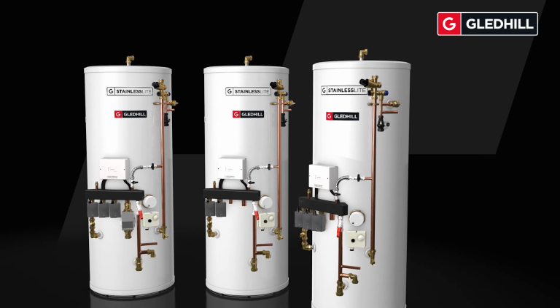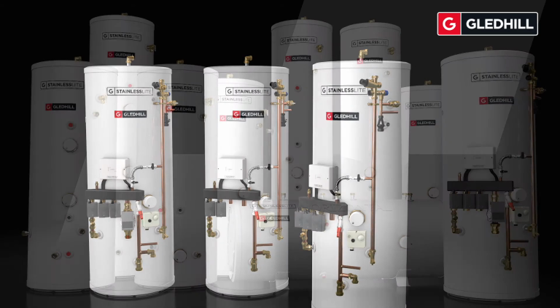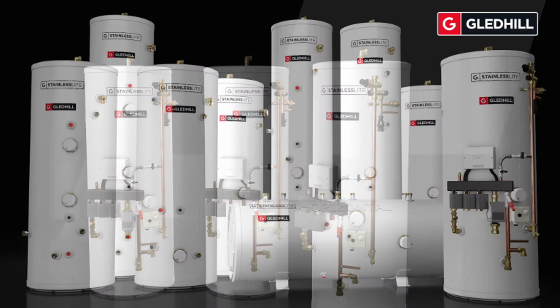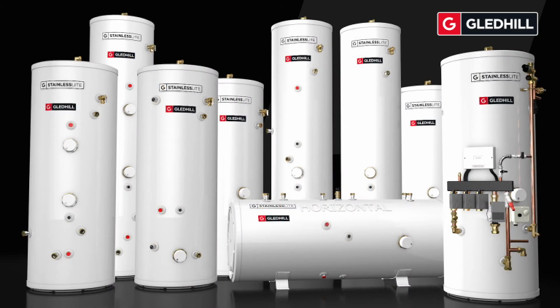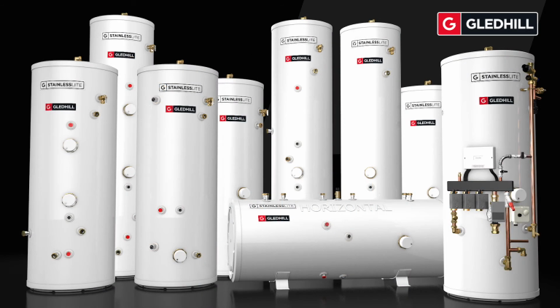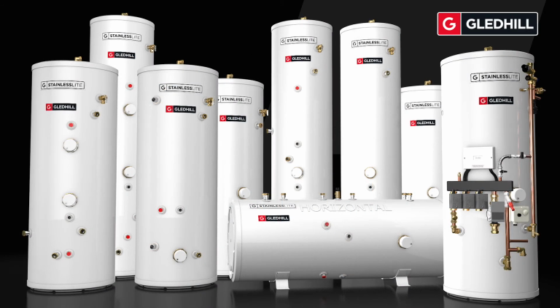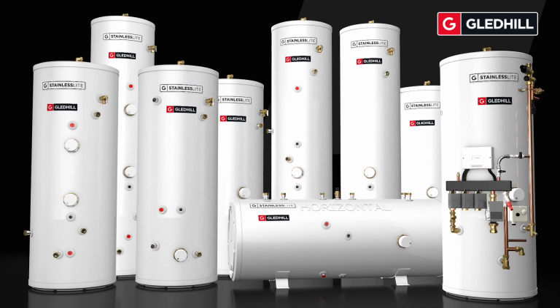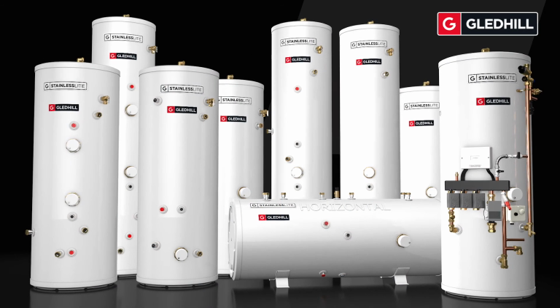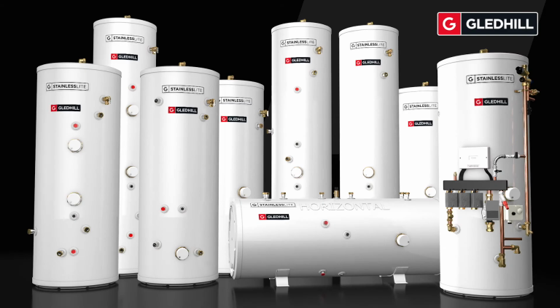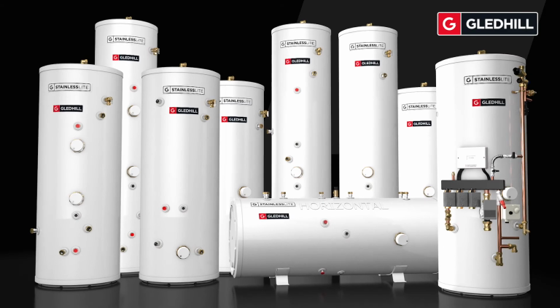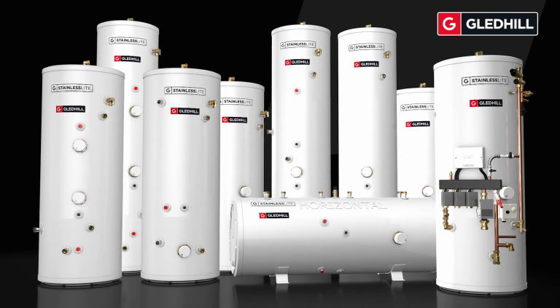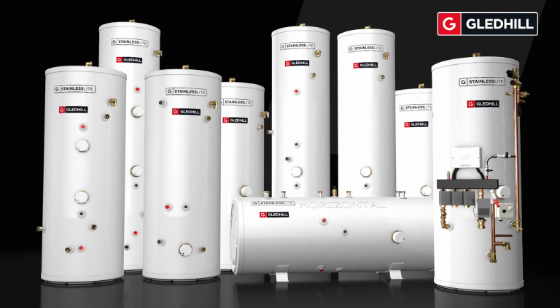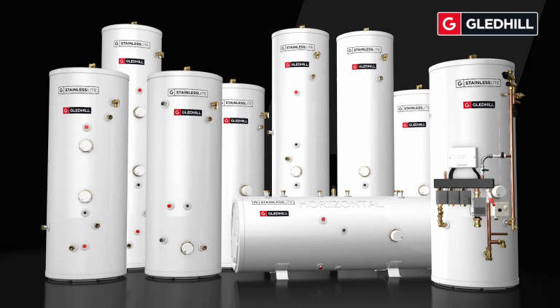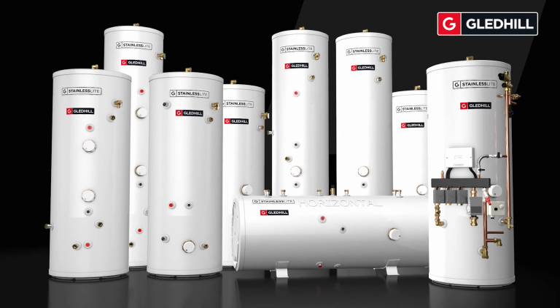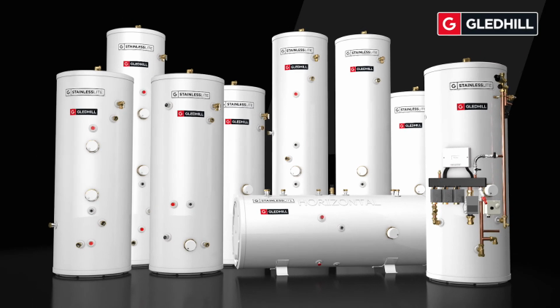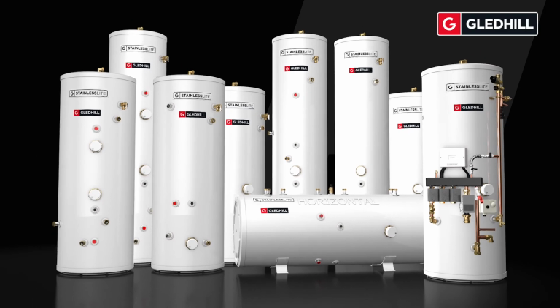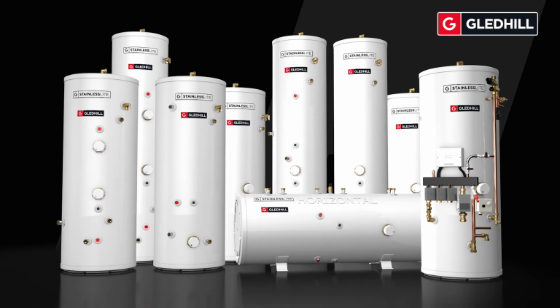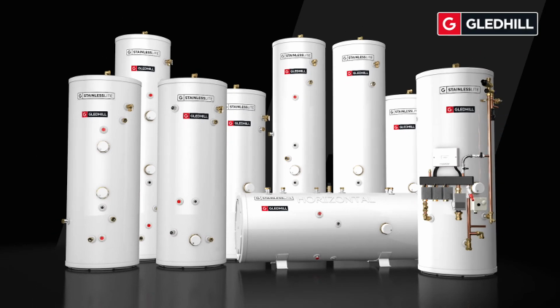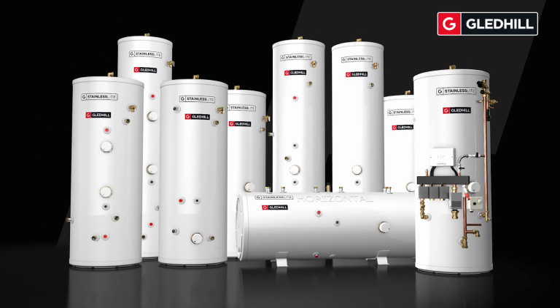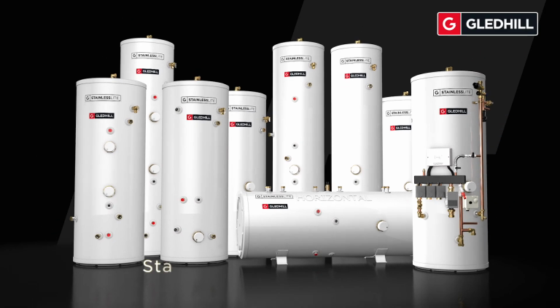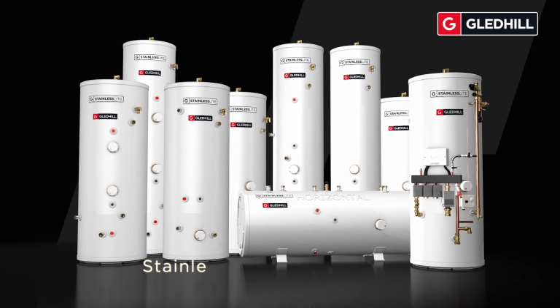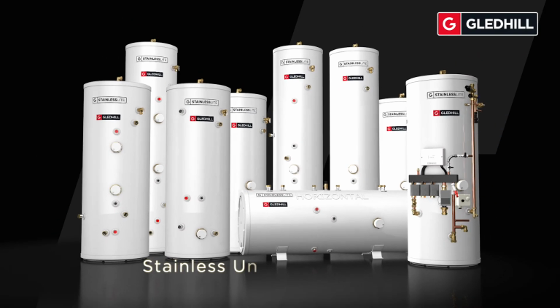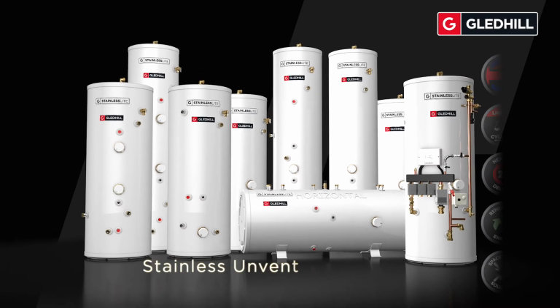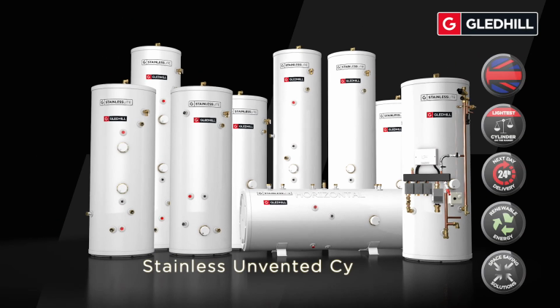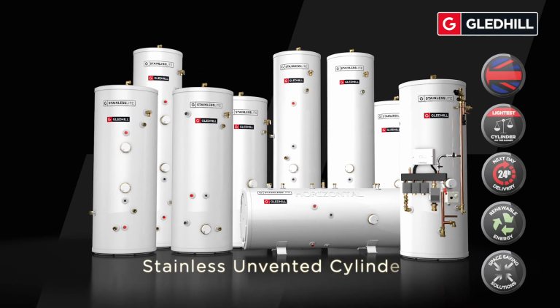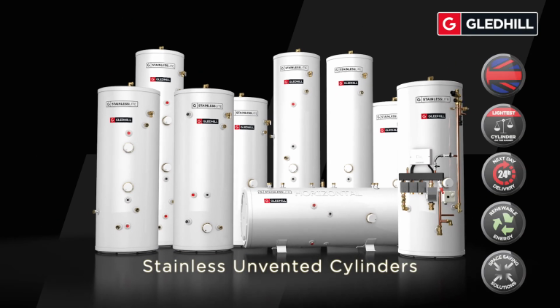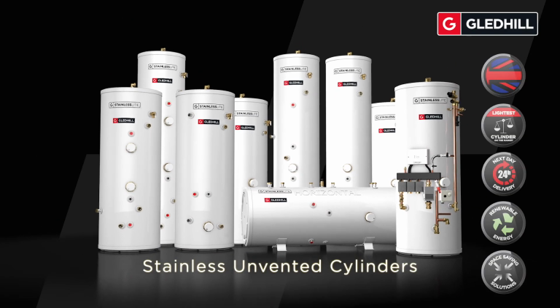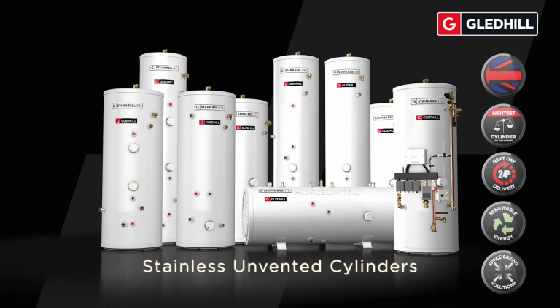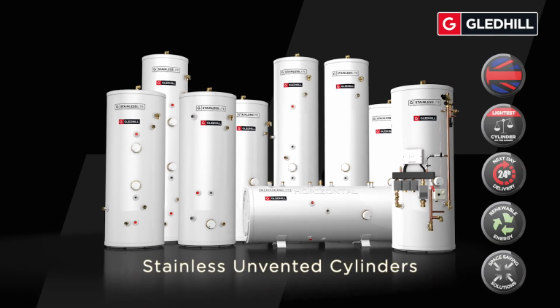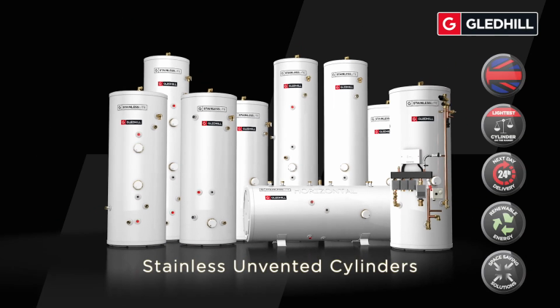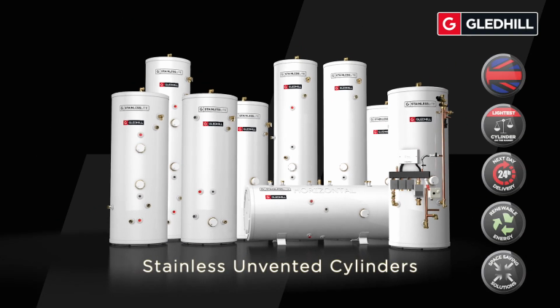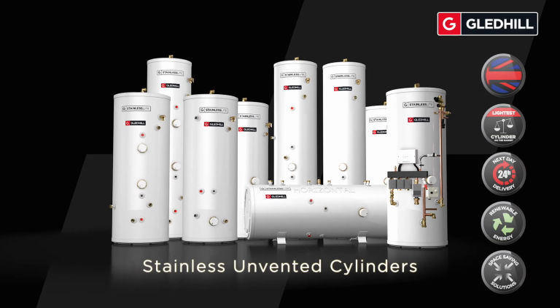Gledhill's stainless light unvented cylinders: our flagship range built on quality, innovation and experience.